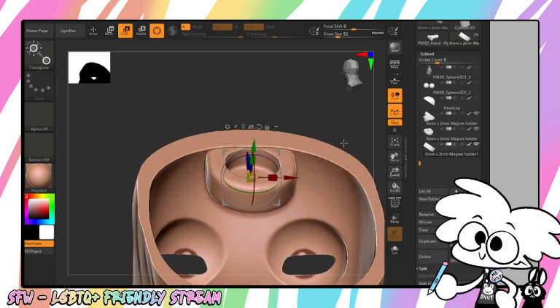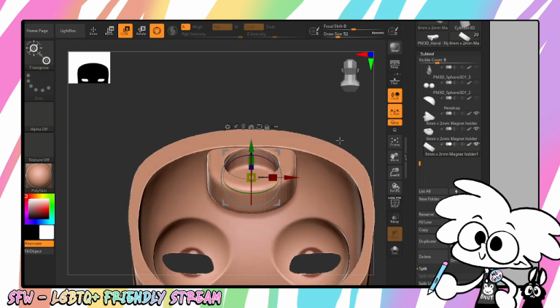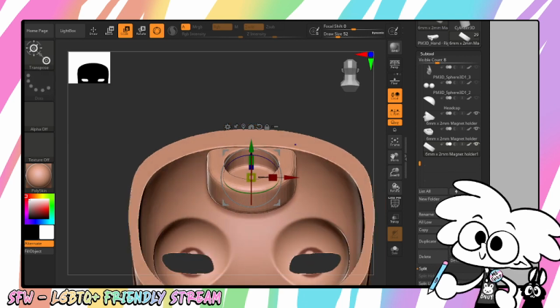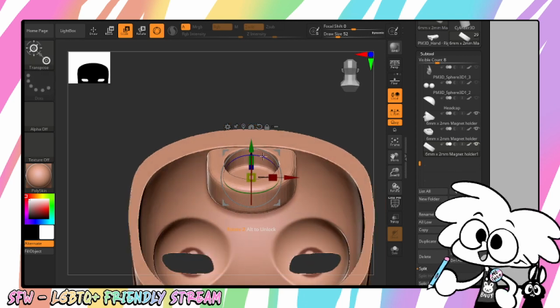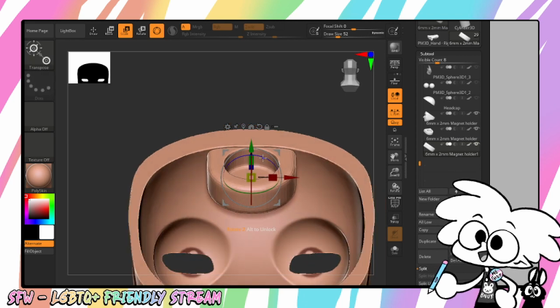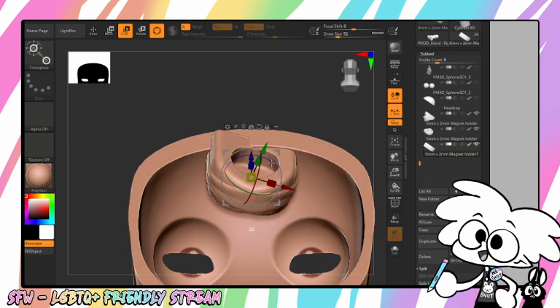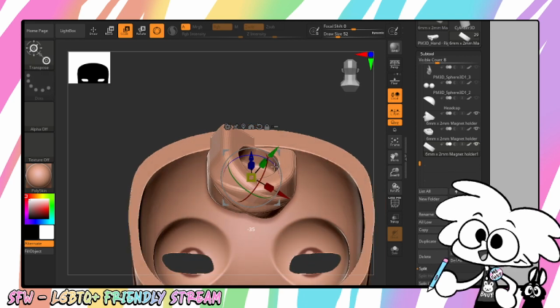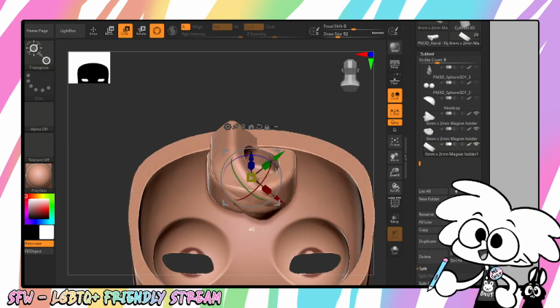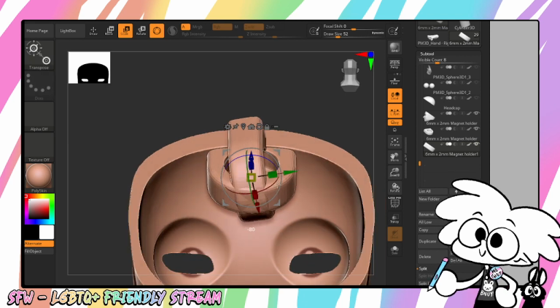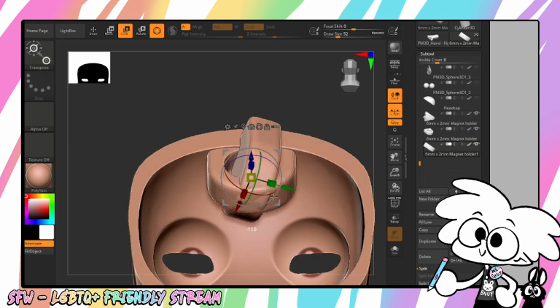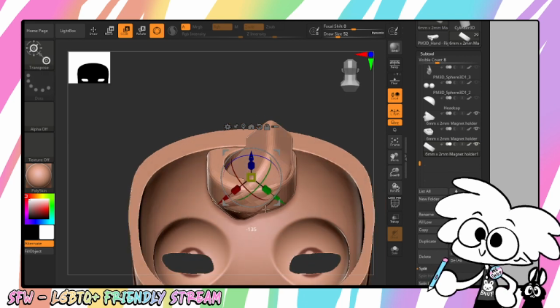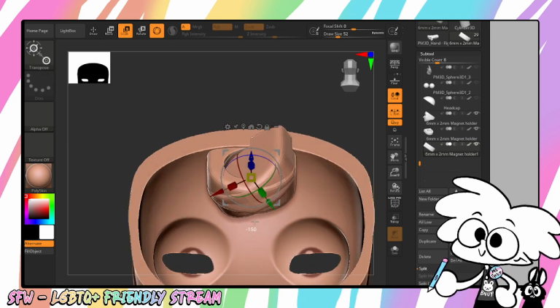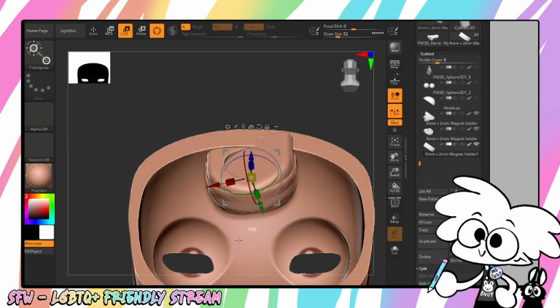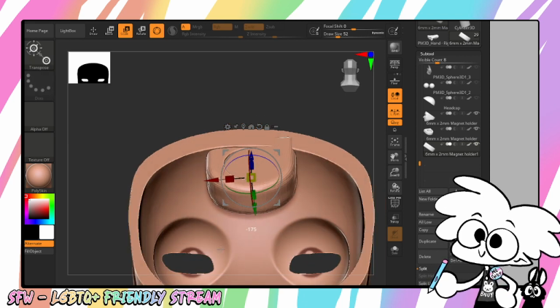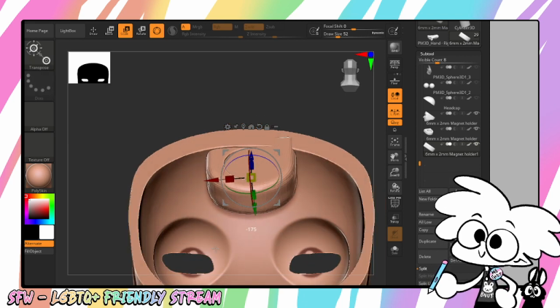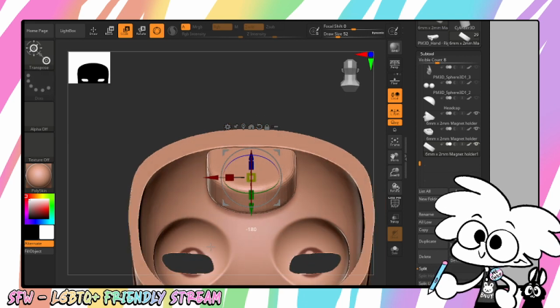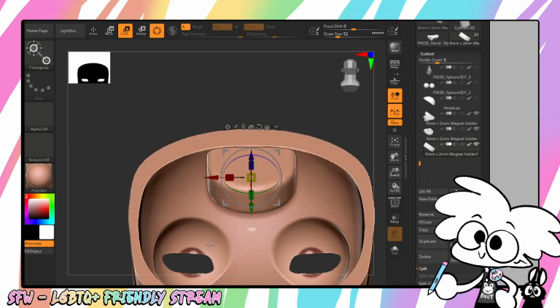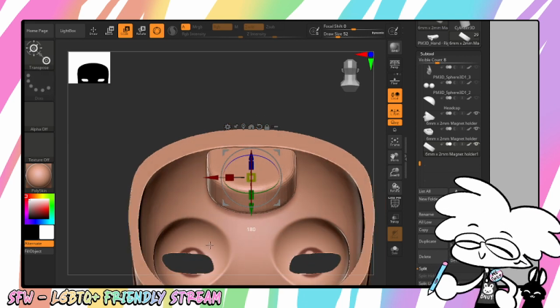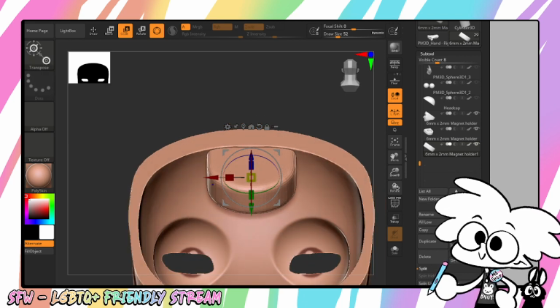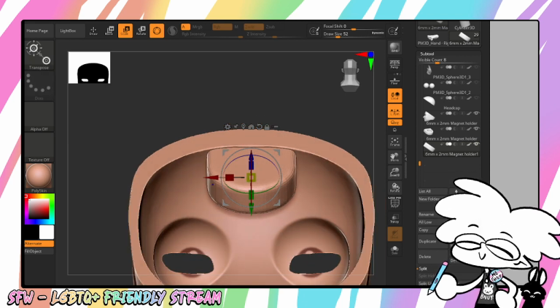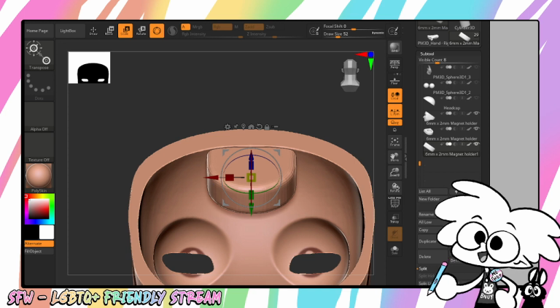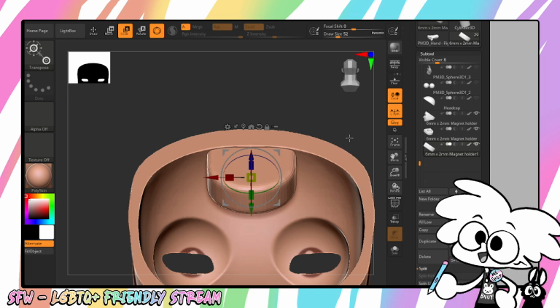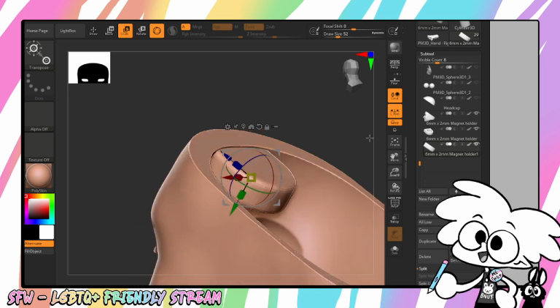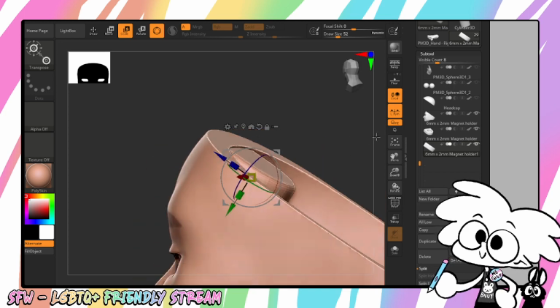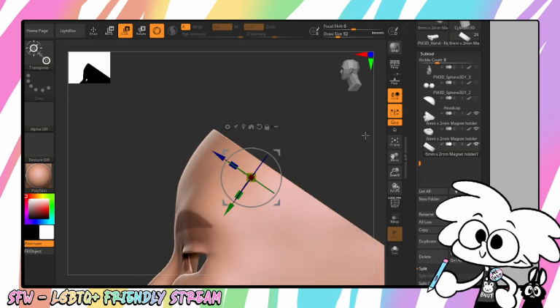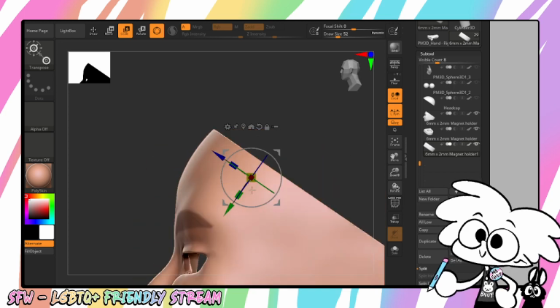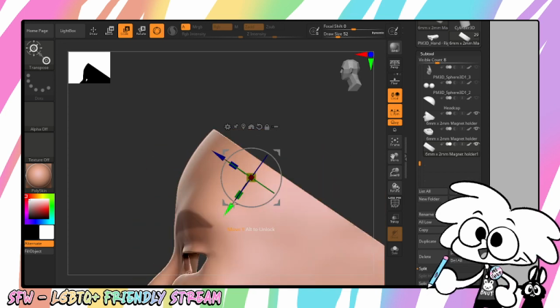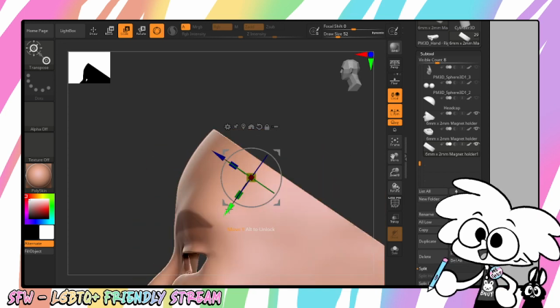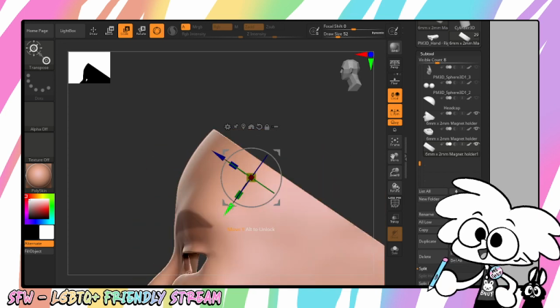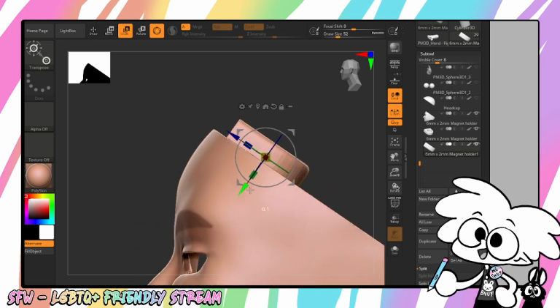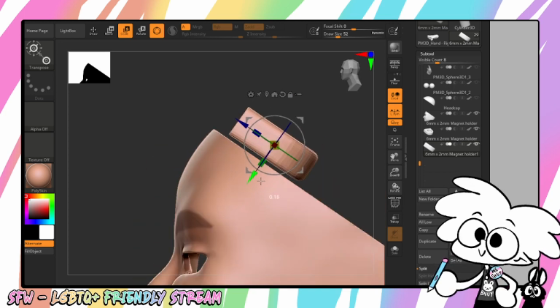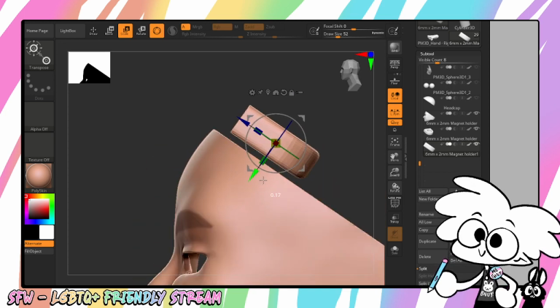Now we're going to use this blue axis on the gizmo, and we're going to rotate it 180 degrees. It'll work better if I do it this way. Now I'm just going to move it up.